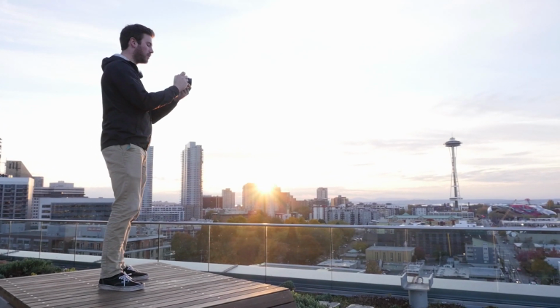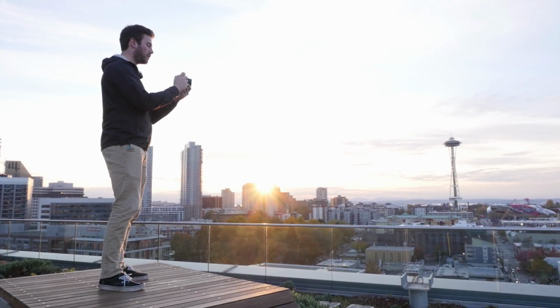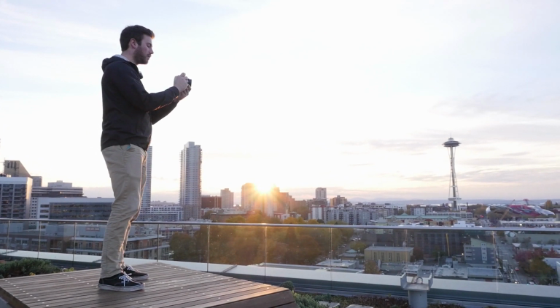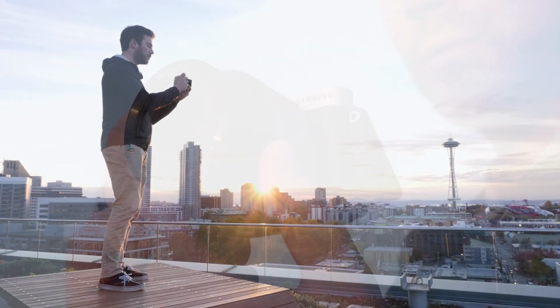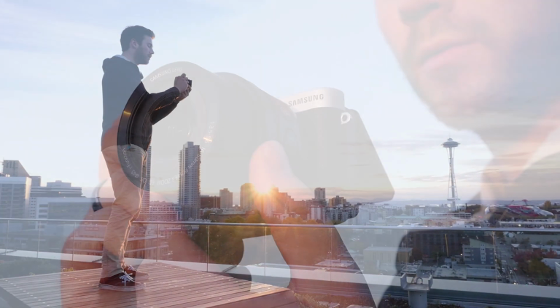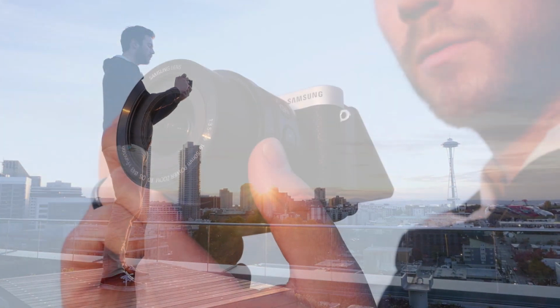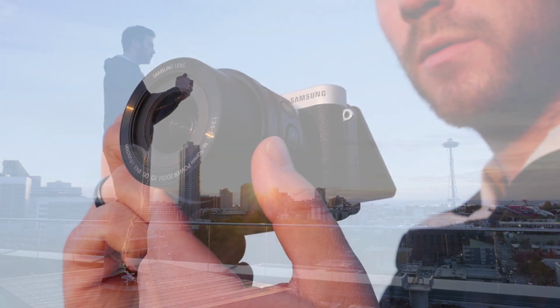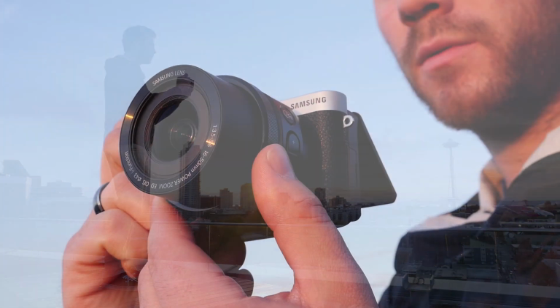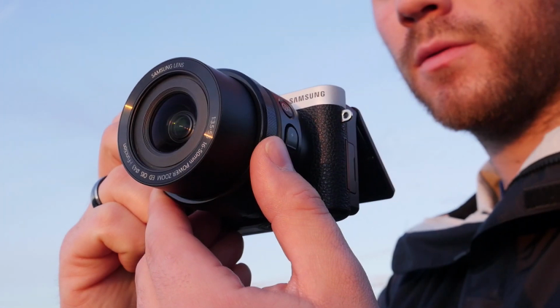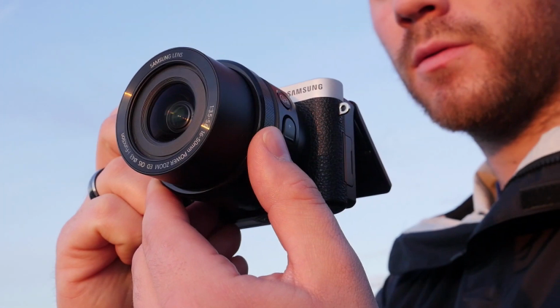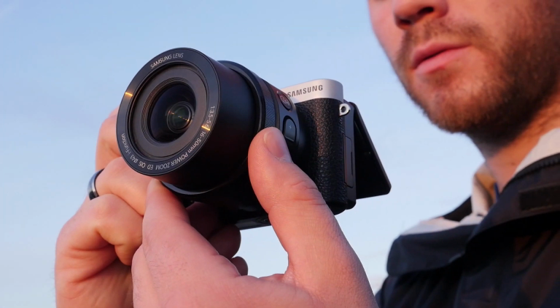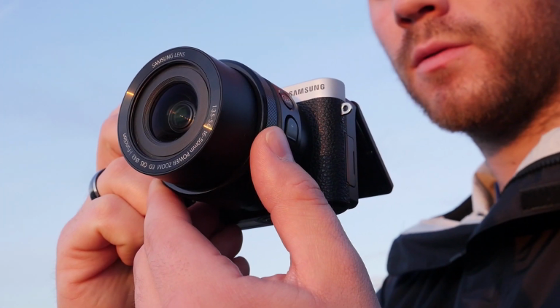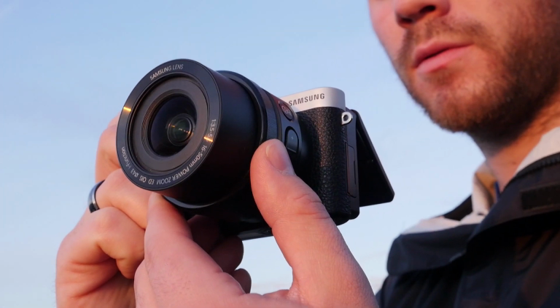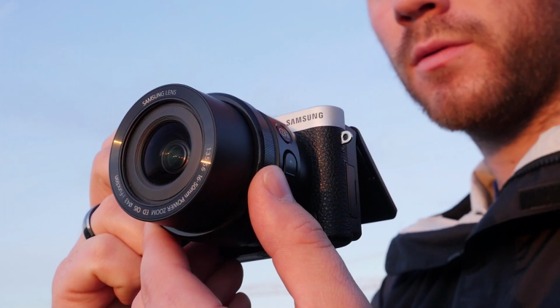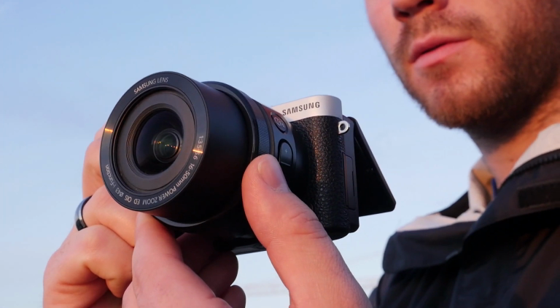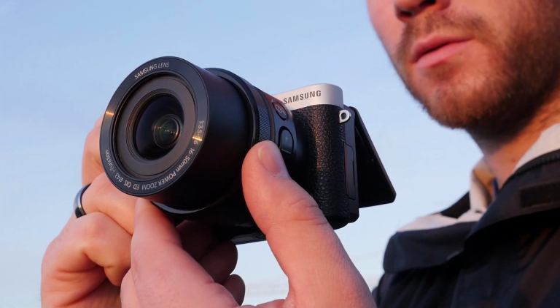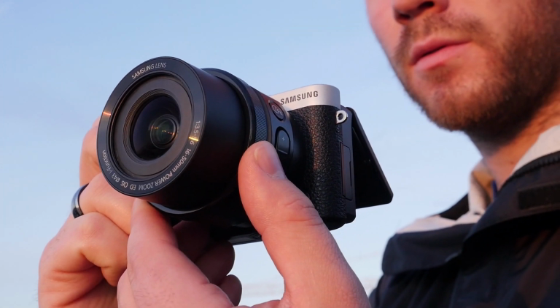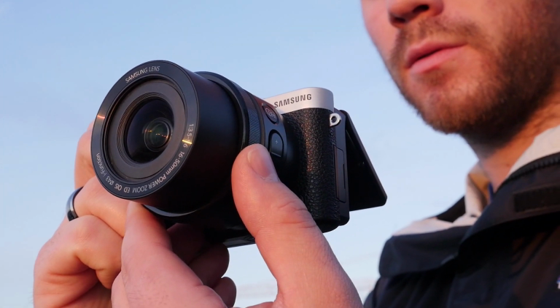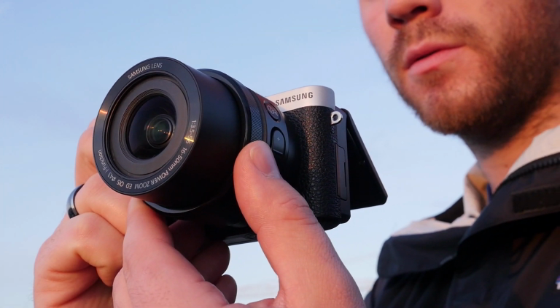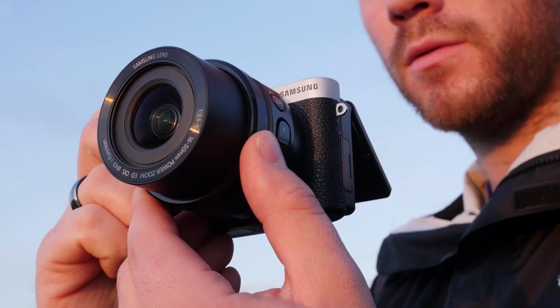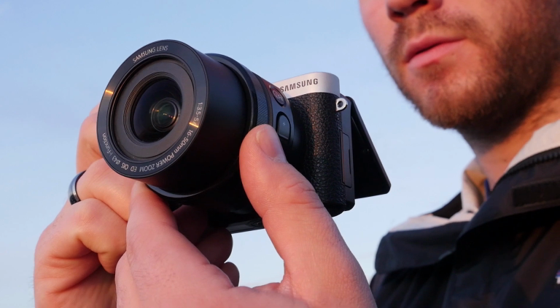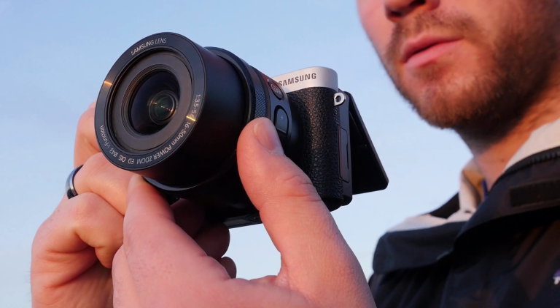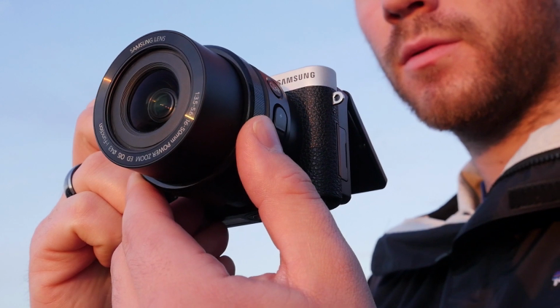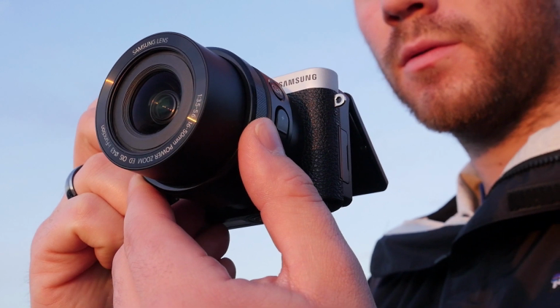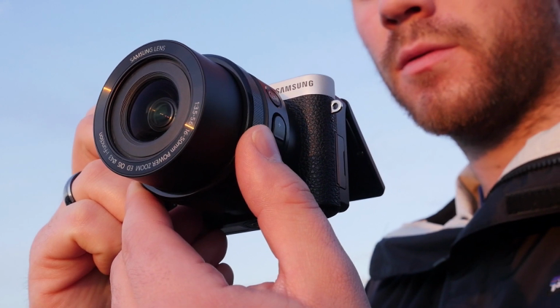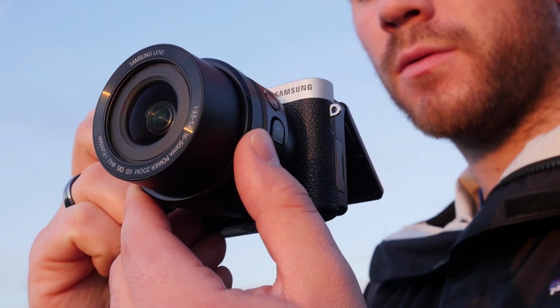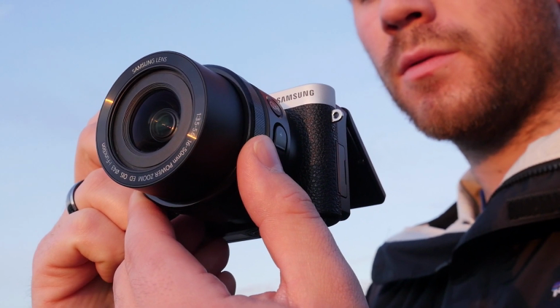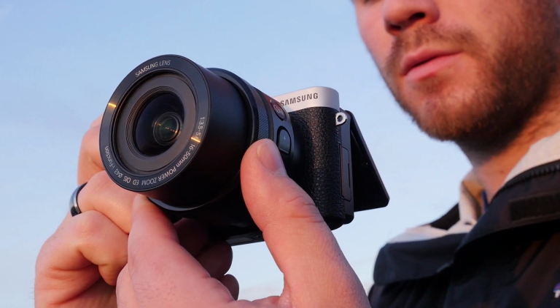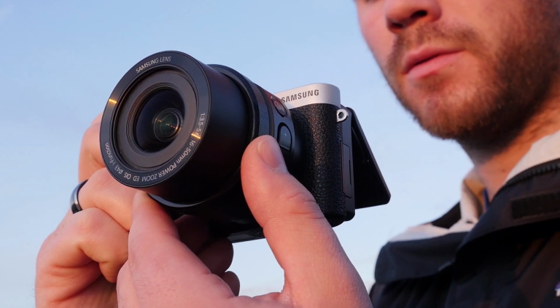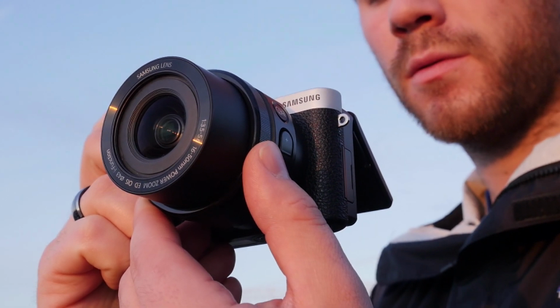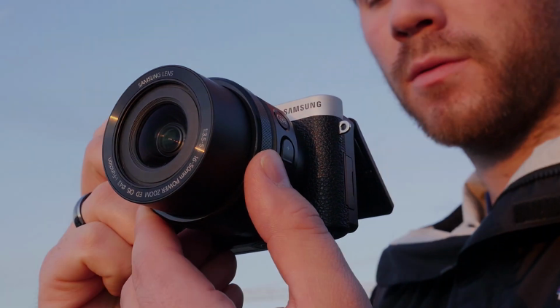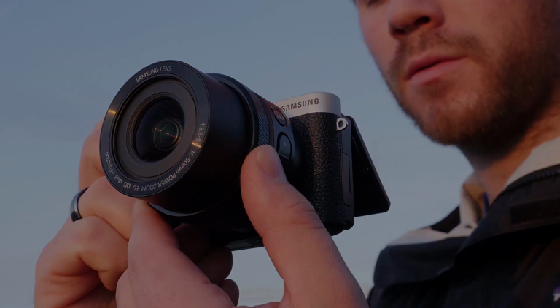Overall, the Samsung NX500 is a well-designed, full-featured mirrorless camera that's also a pleasure to use.